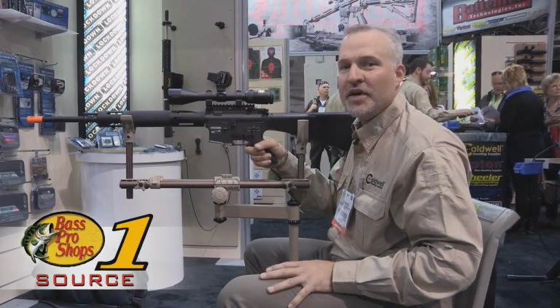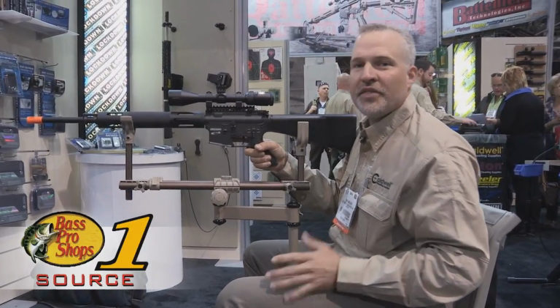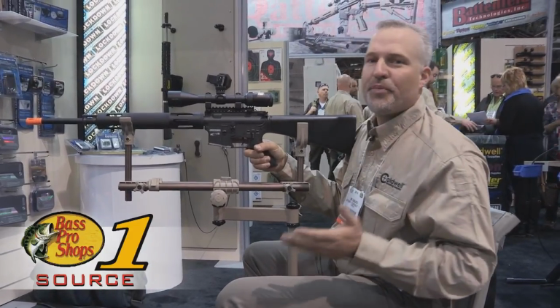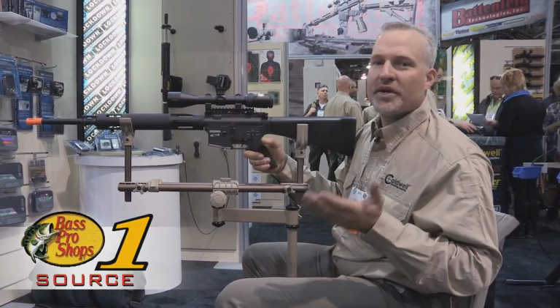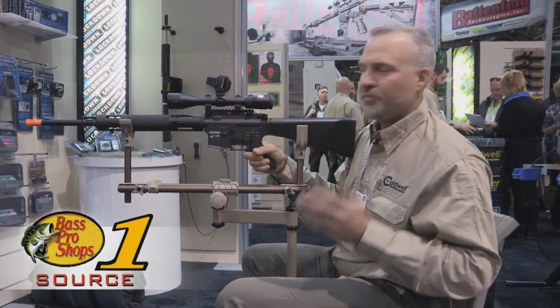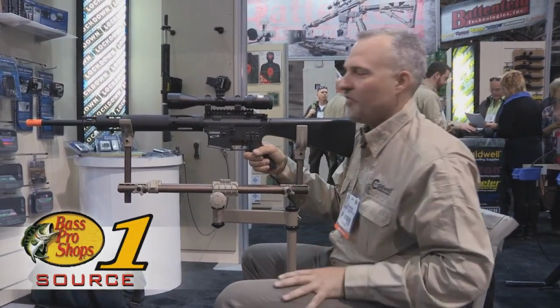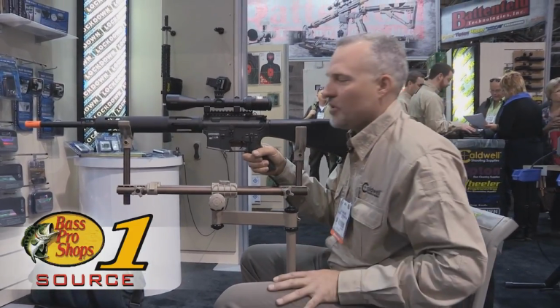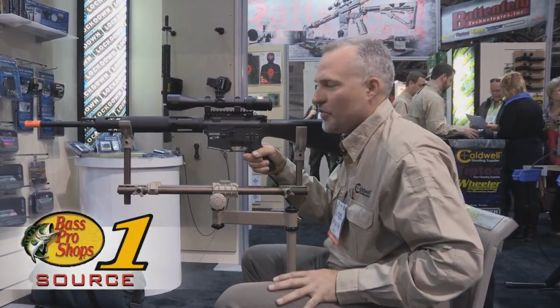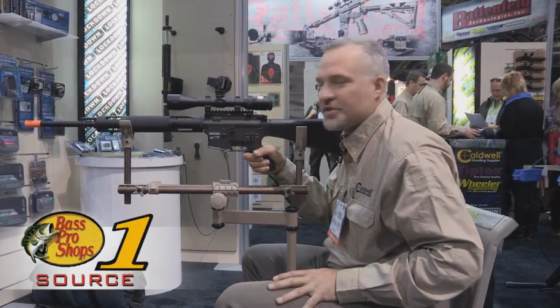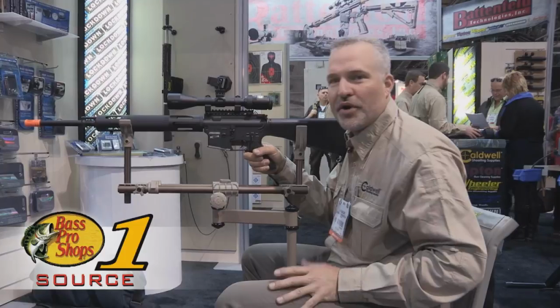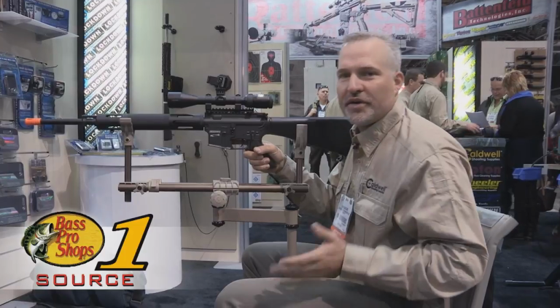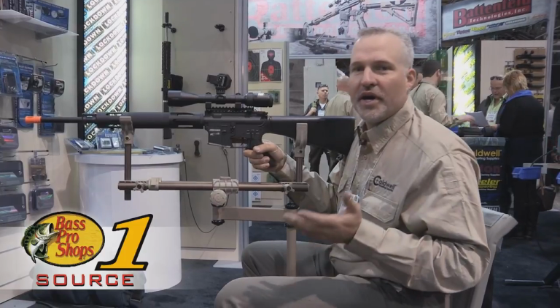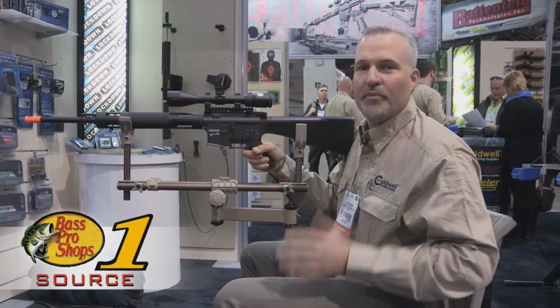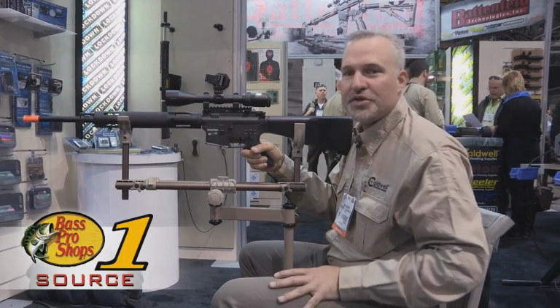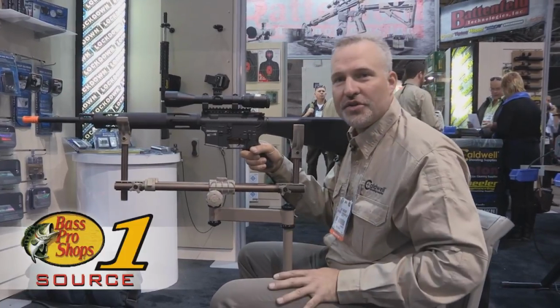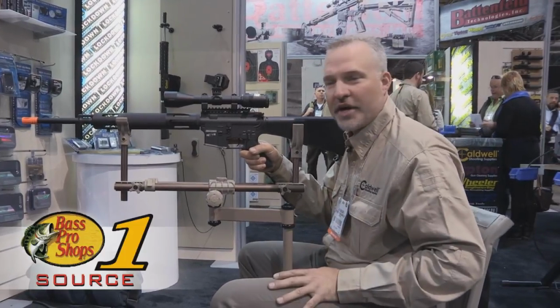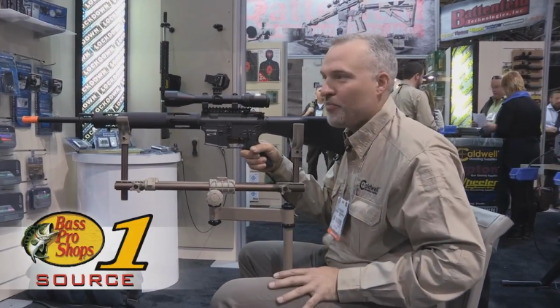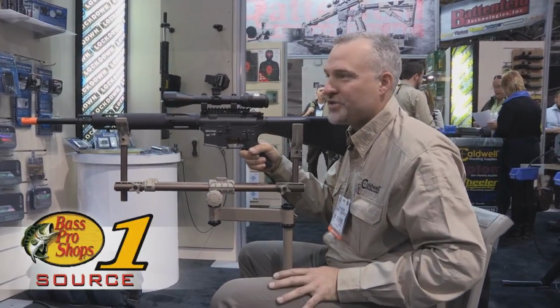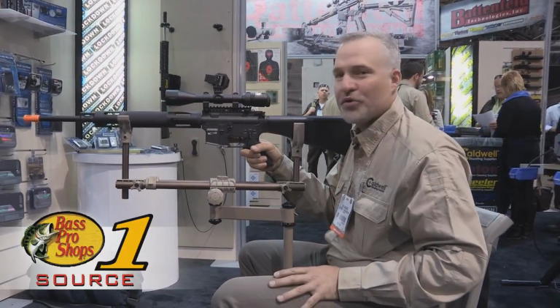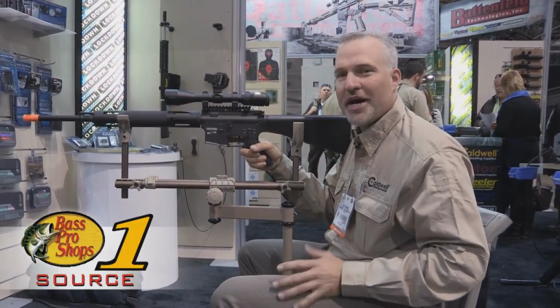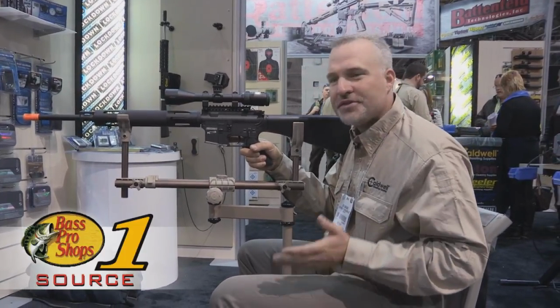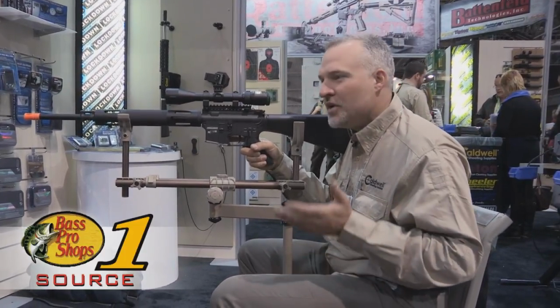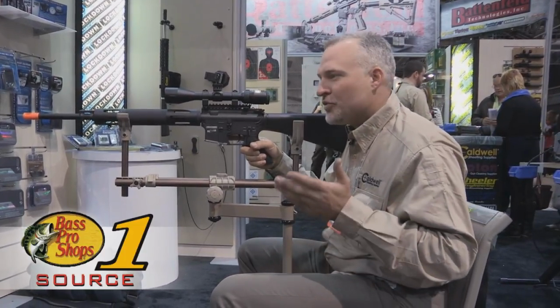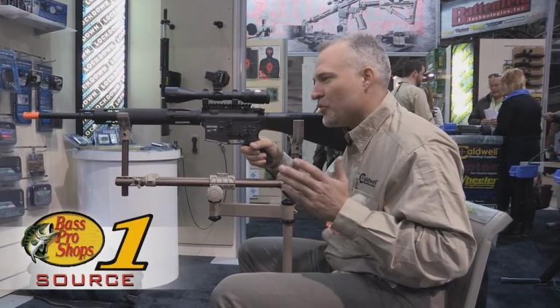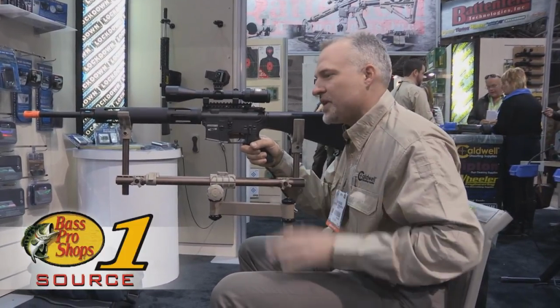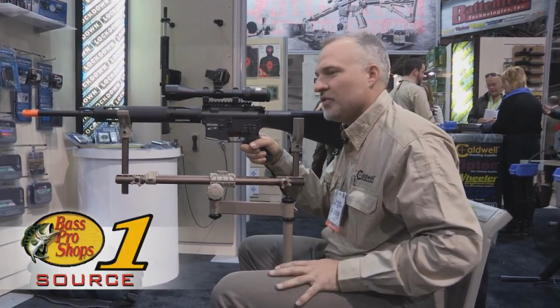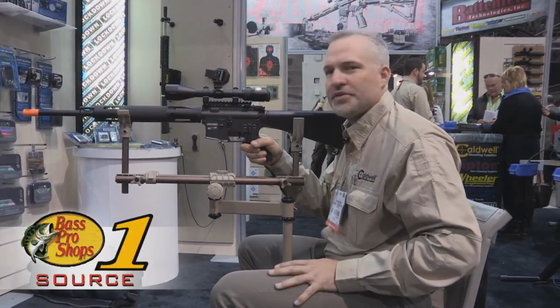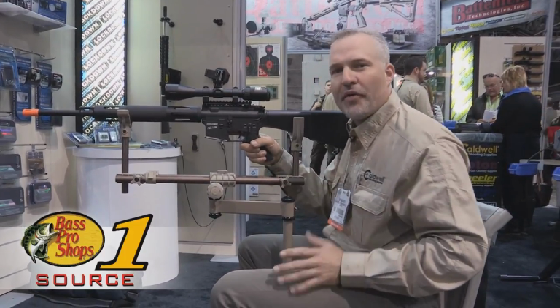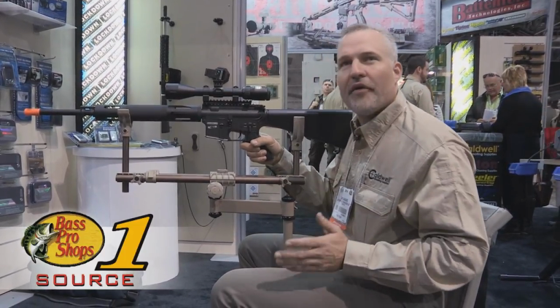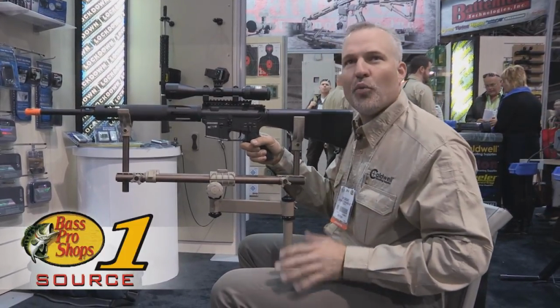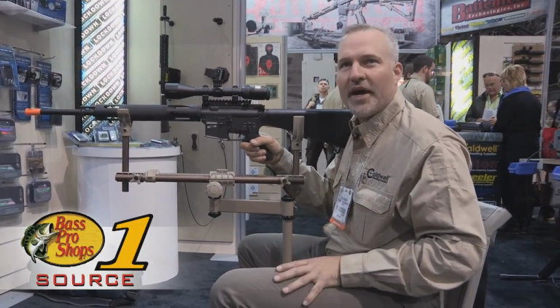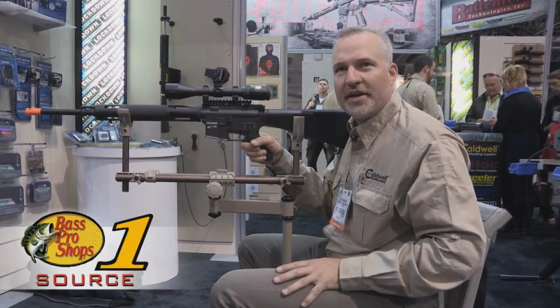This product will be available this spring. Be sure to check out Bass Pro Shops — retail on this will be right around $199.